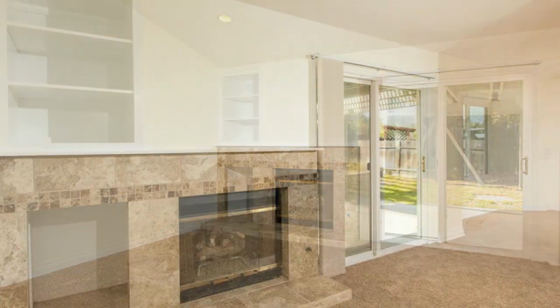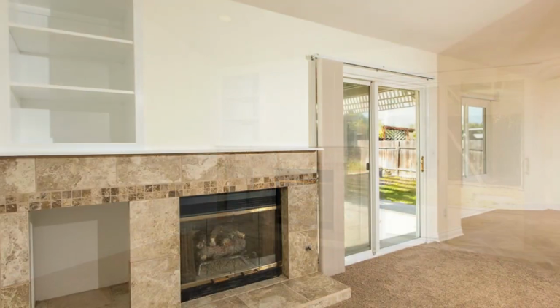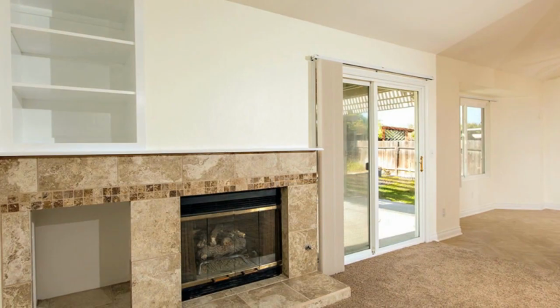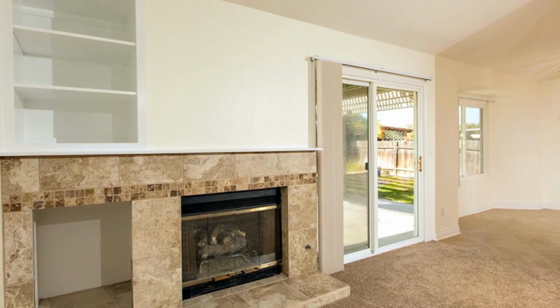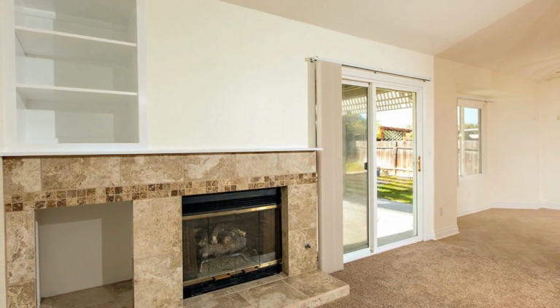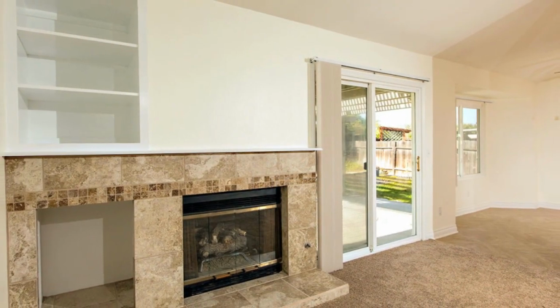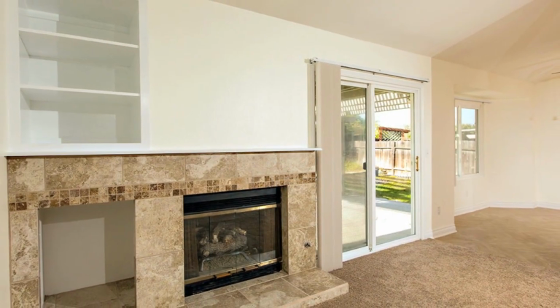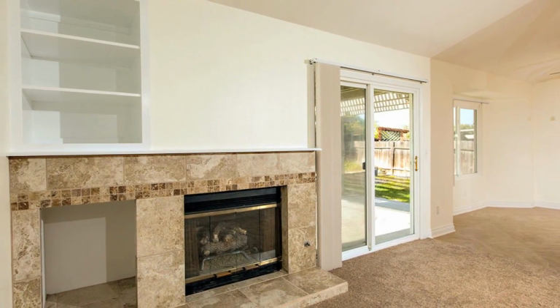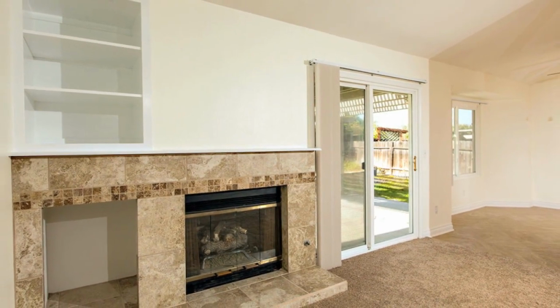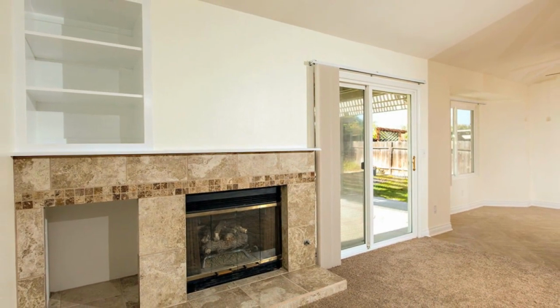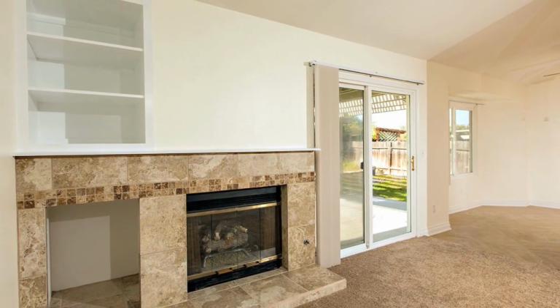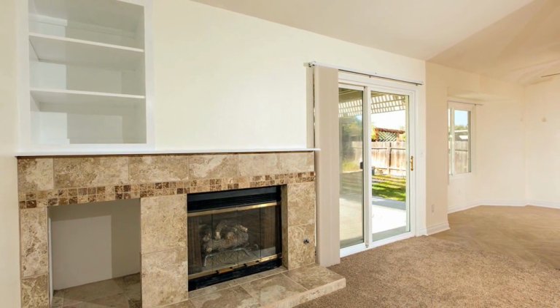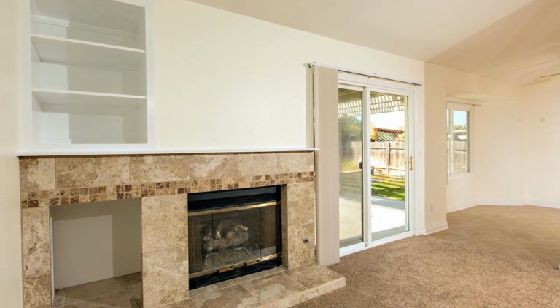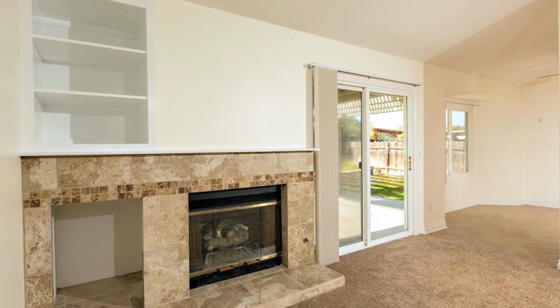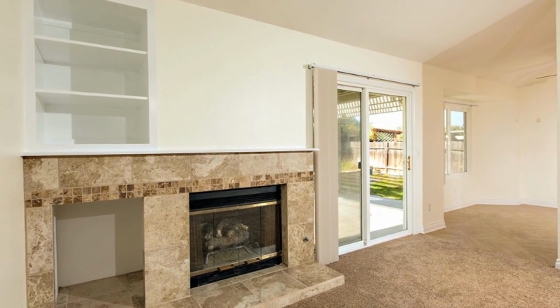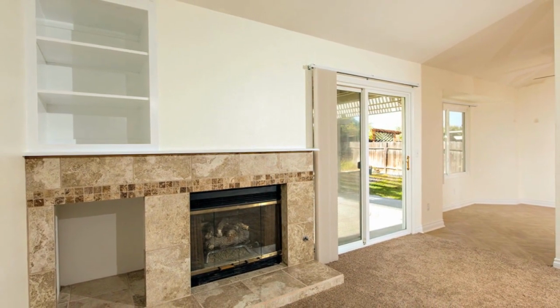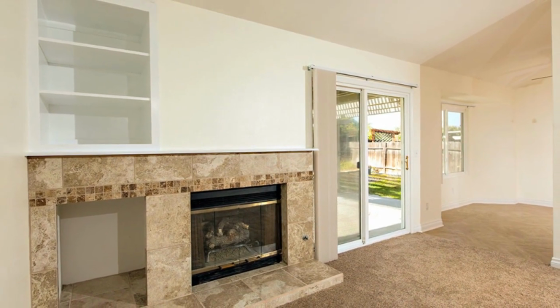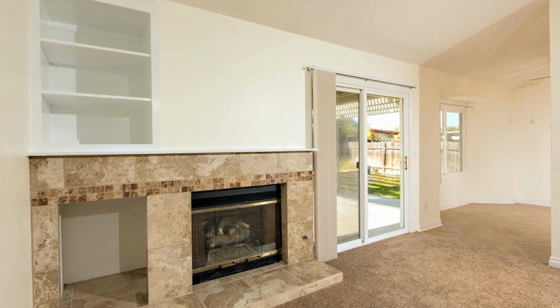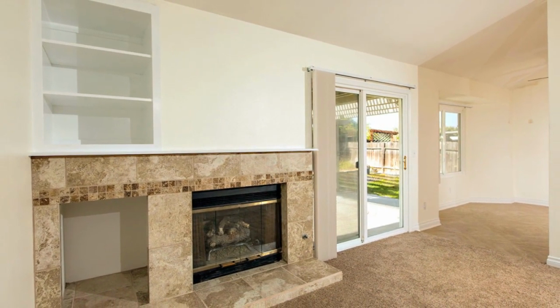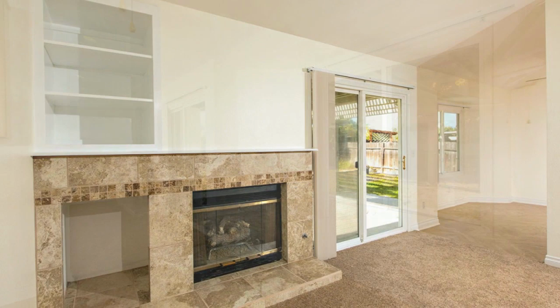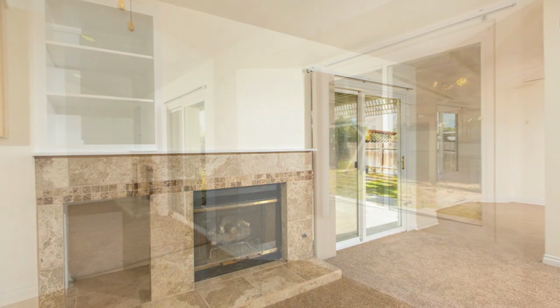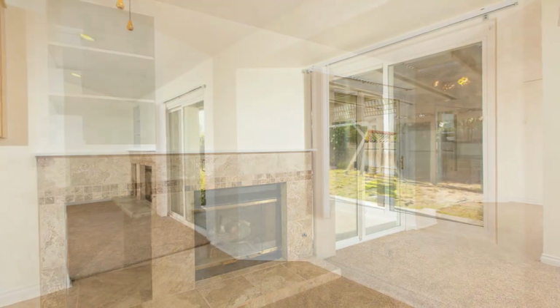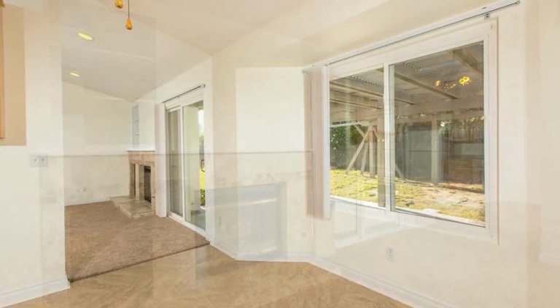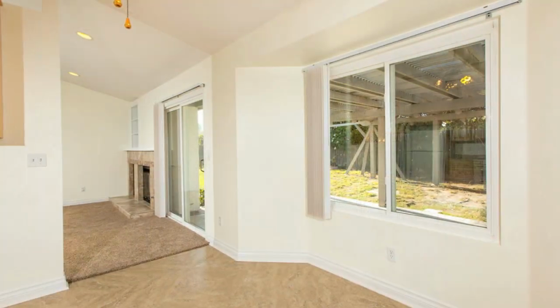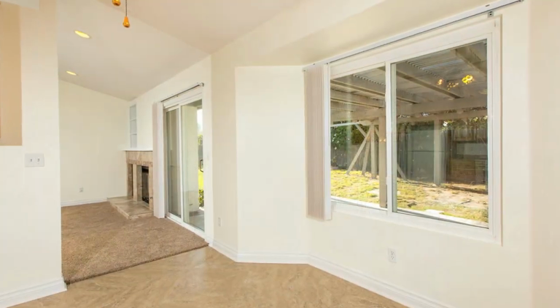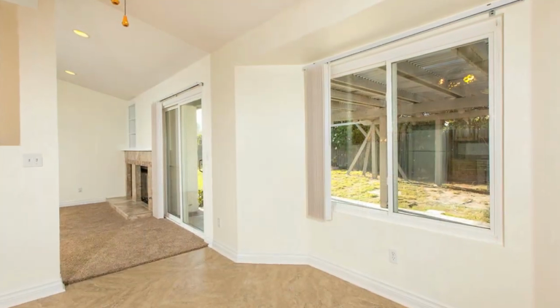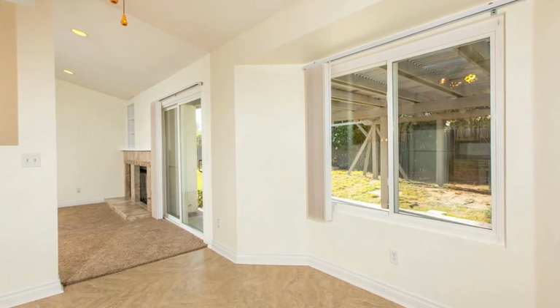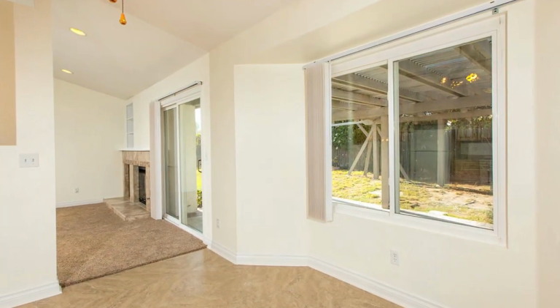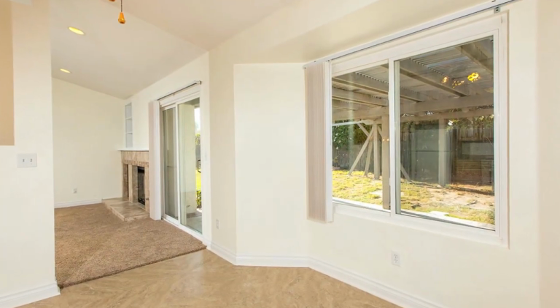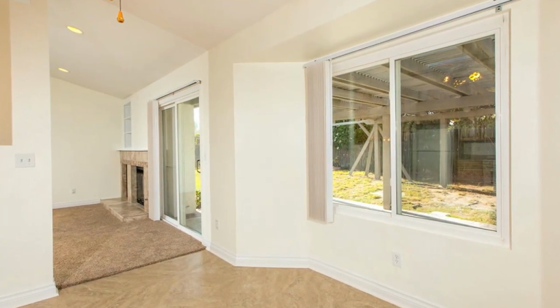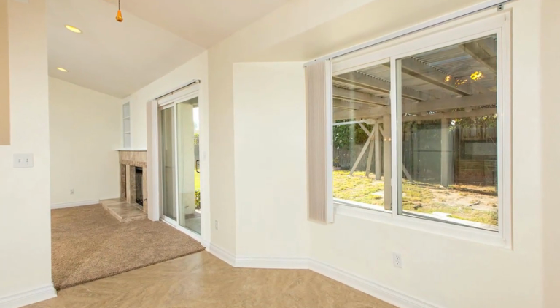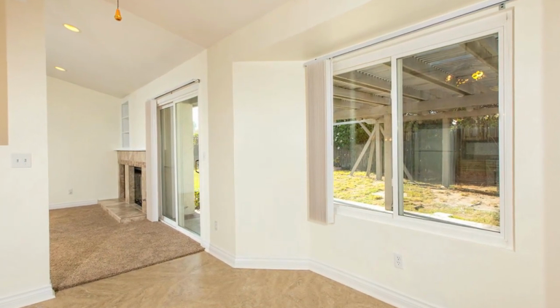There are newer amenities and fixtures in the kitchen, including flooring, countertop, and cabinets, and the home also has newer windows.